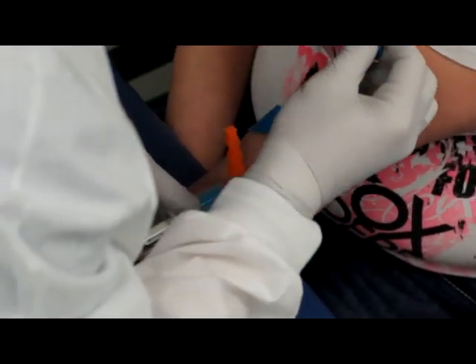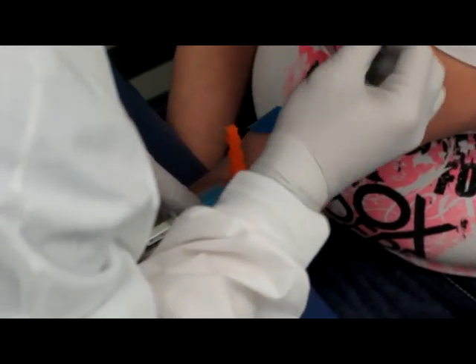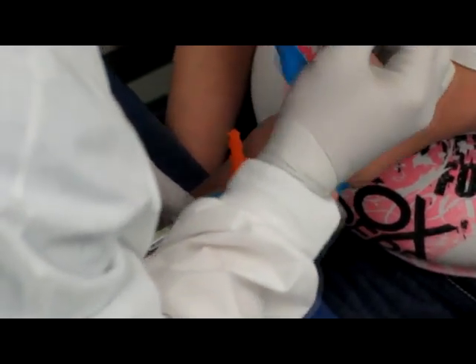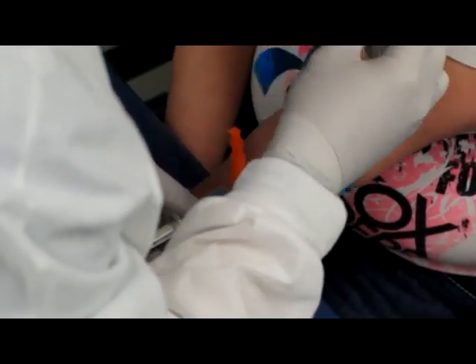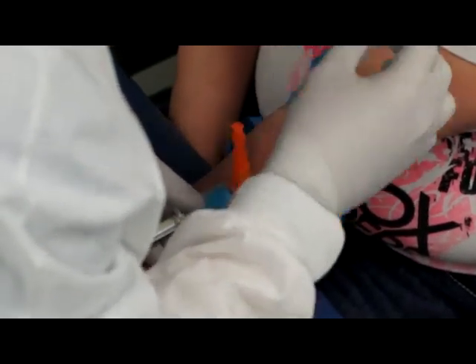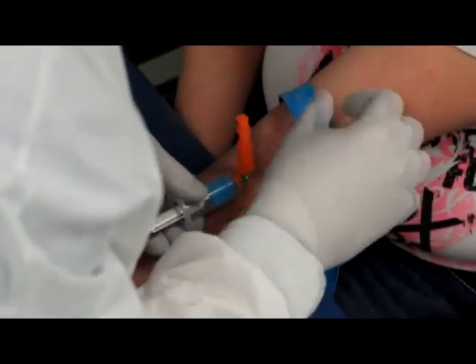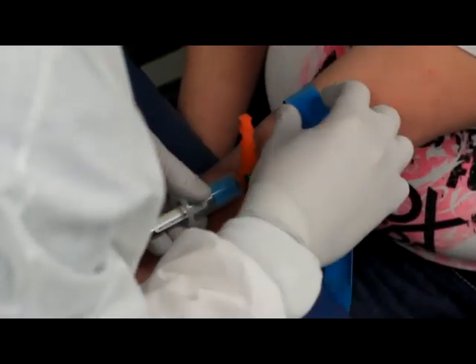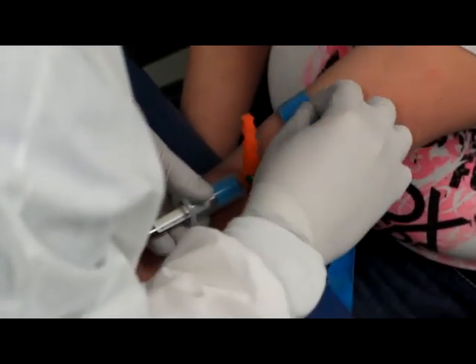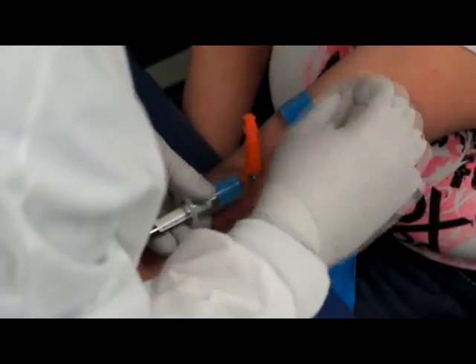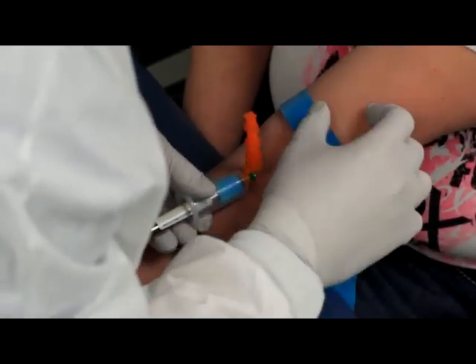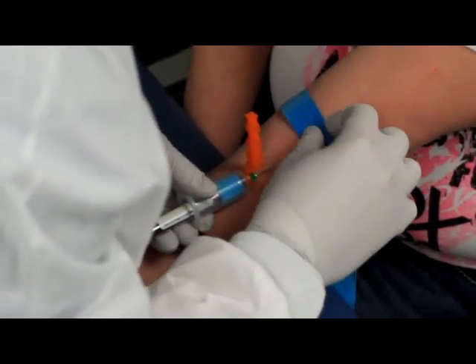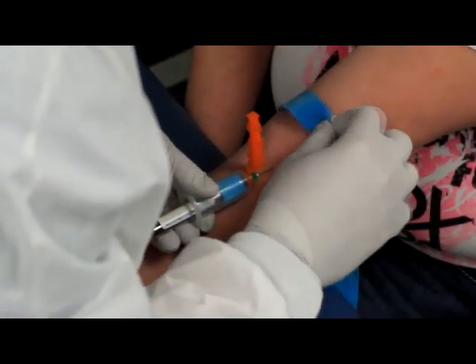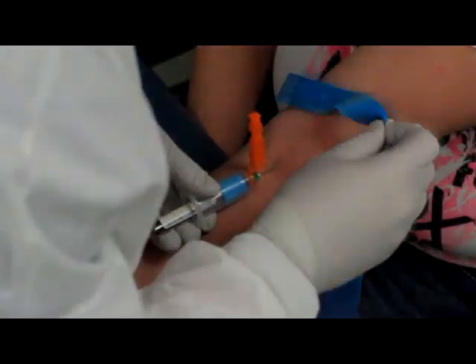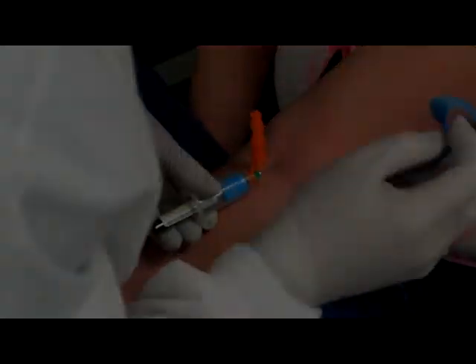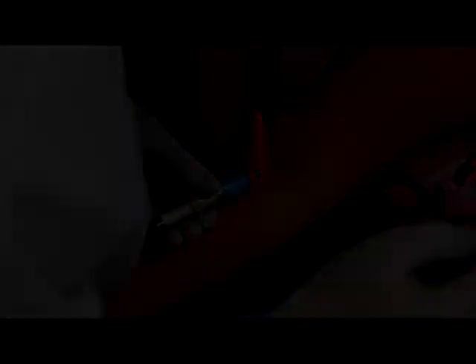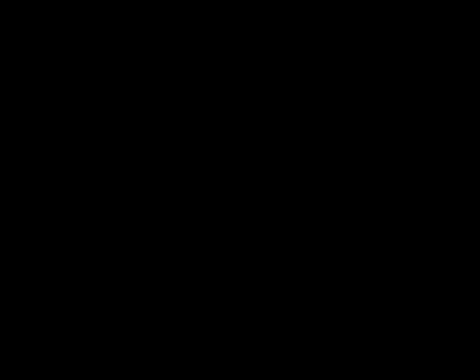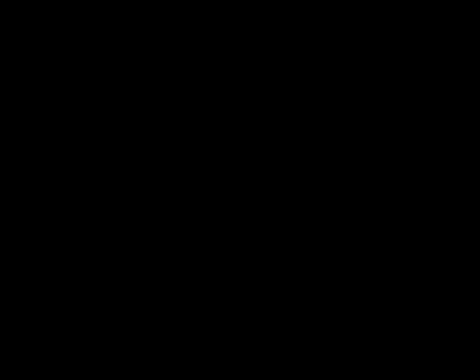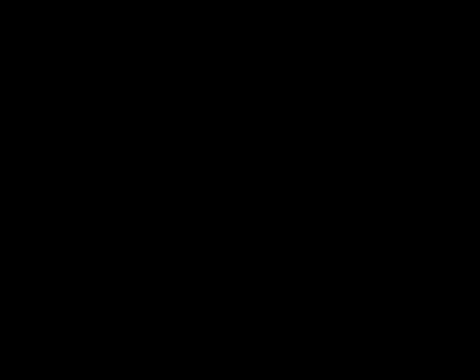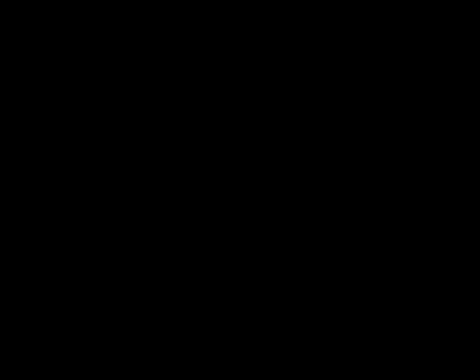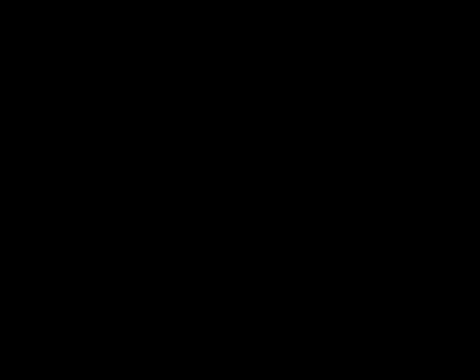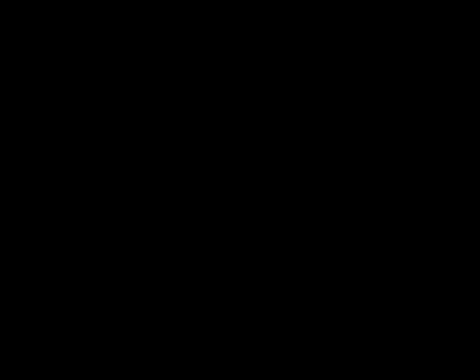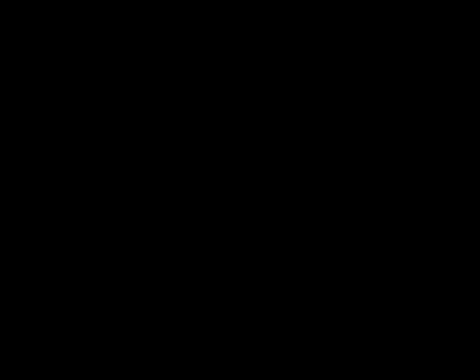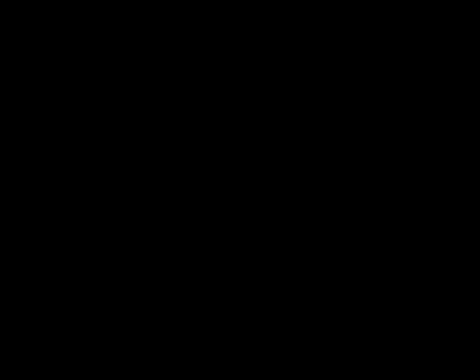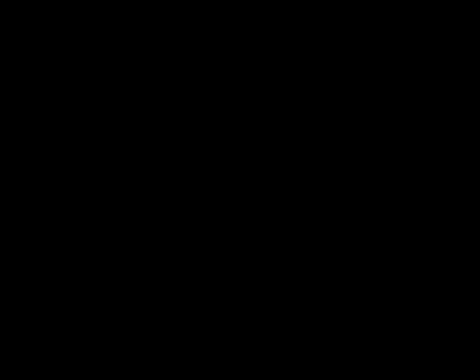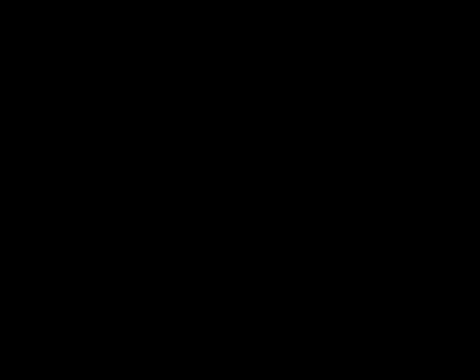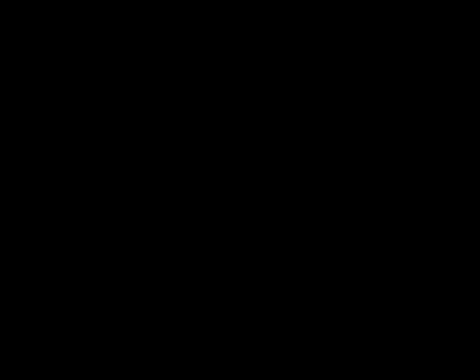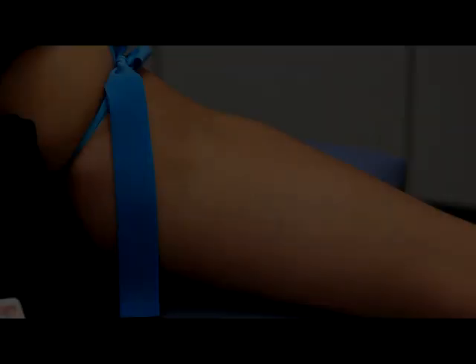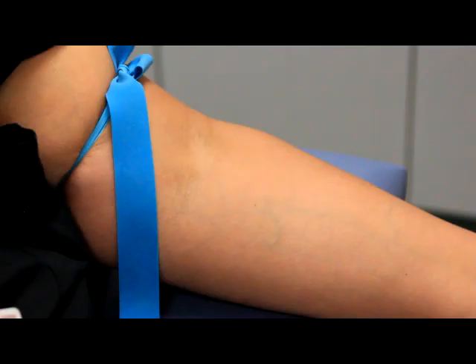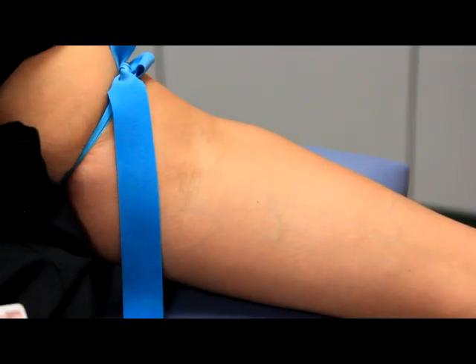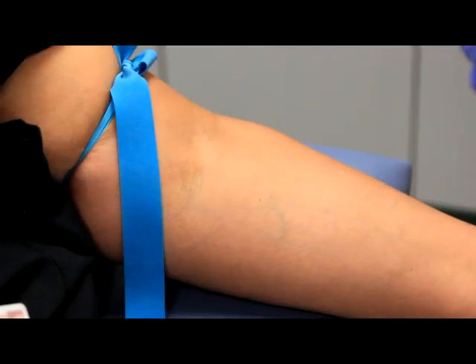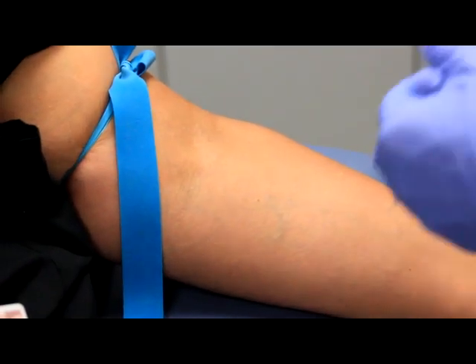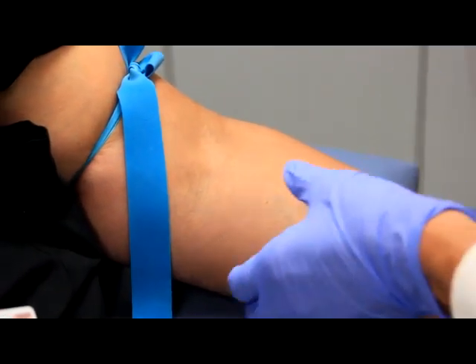Release the tourniquet by pulling the quick-release toward you, not toward the patient's shoulder.